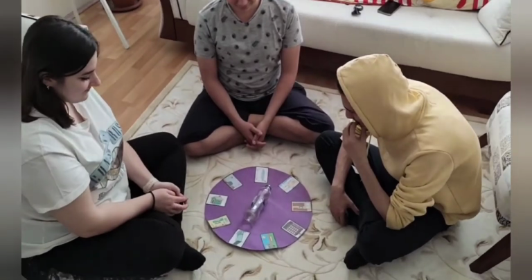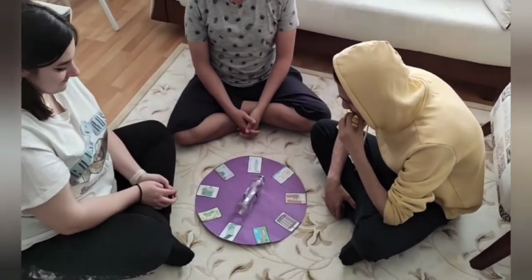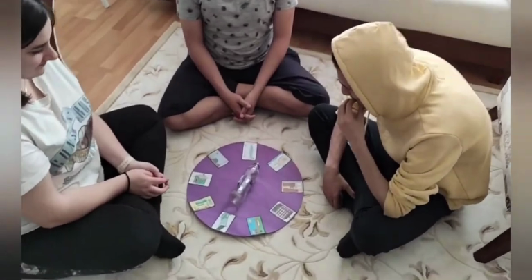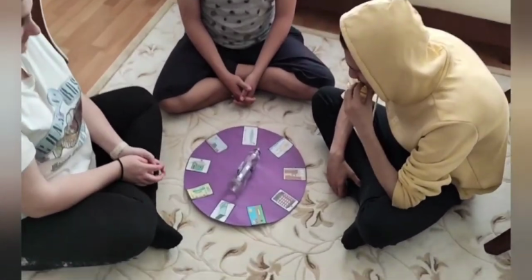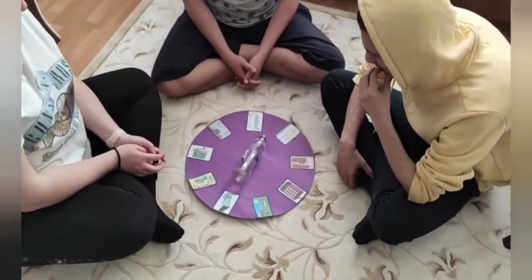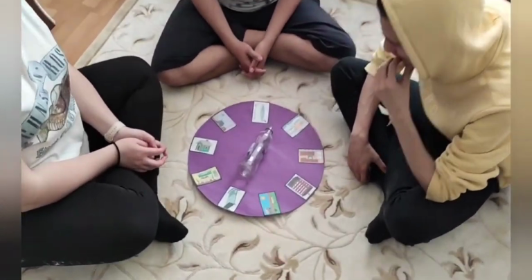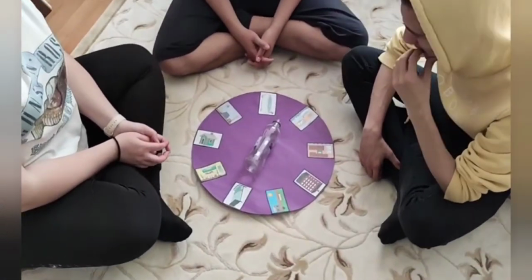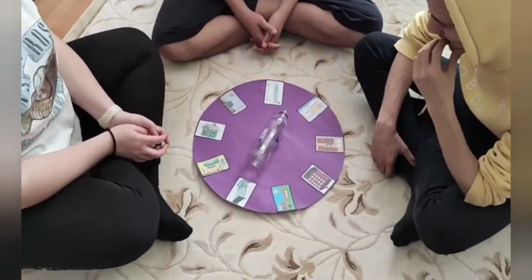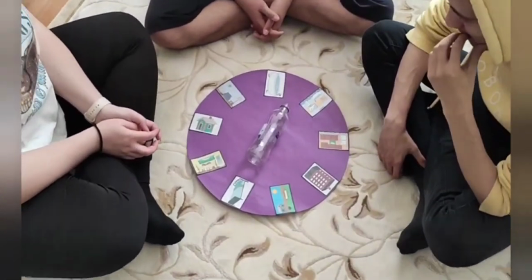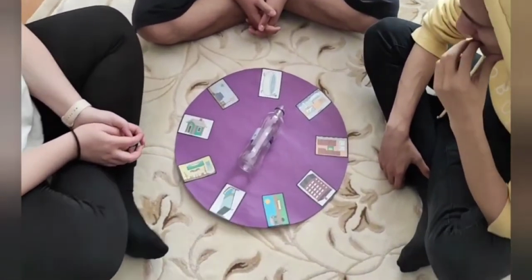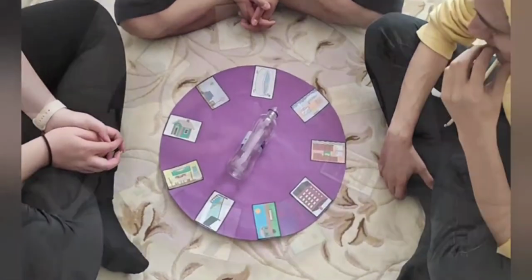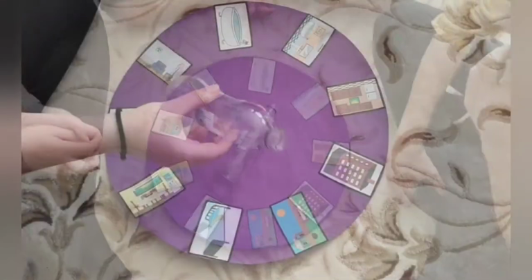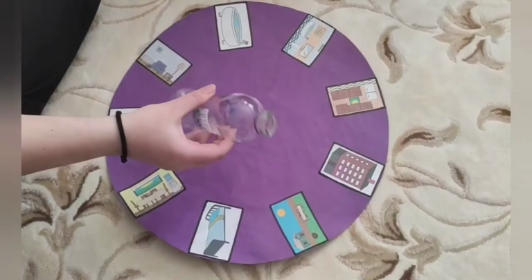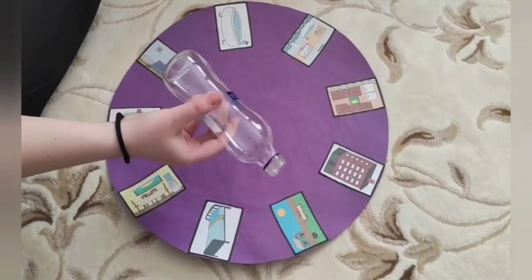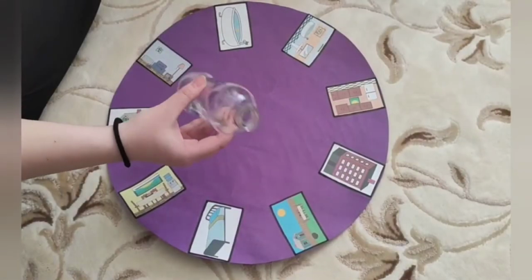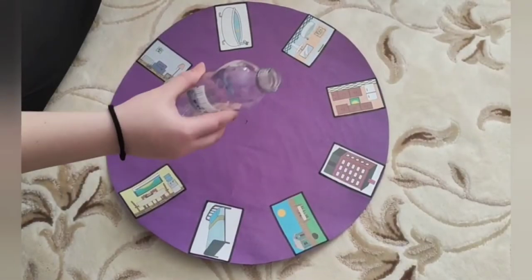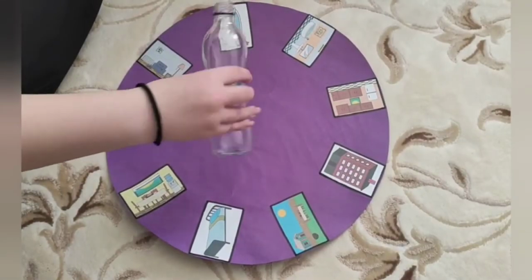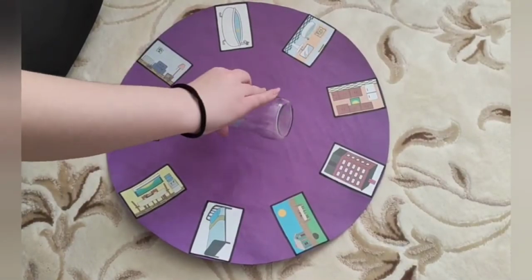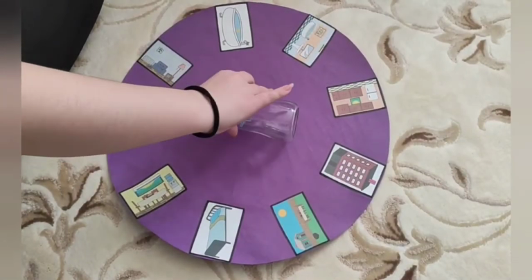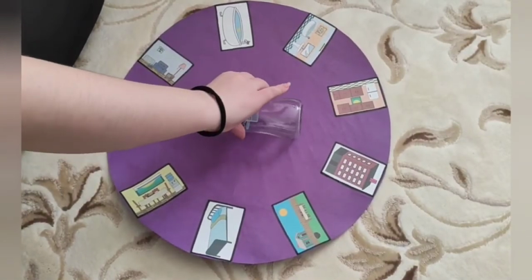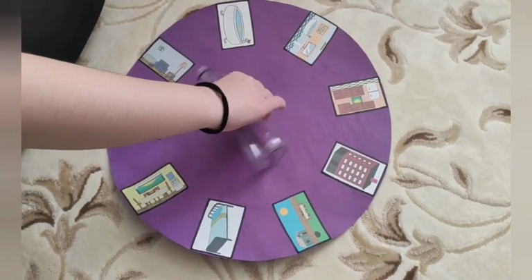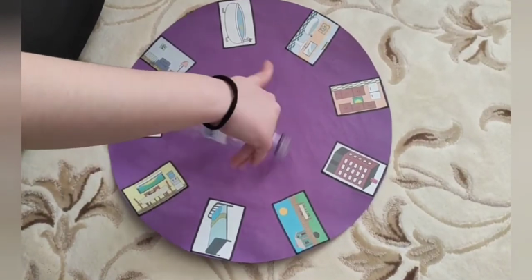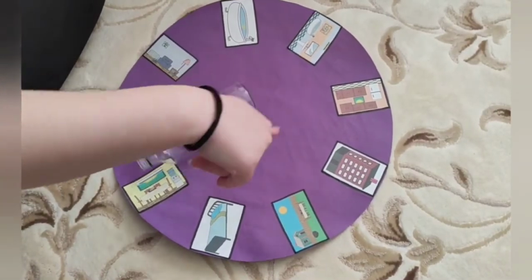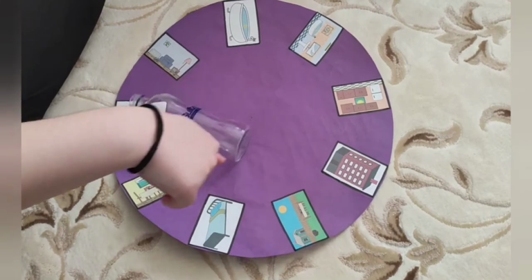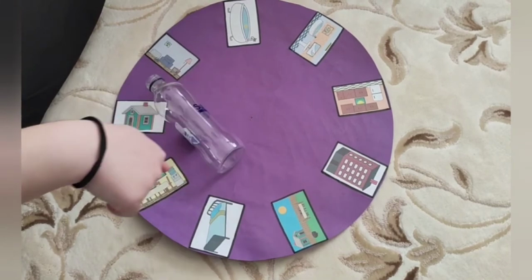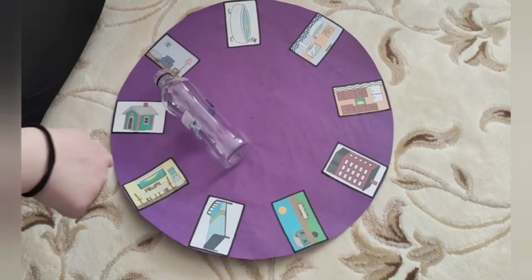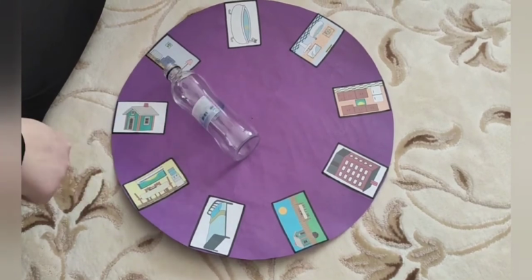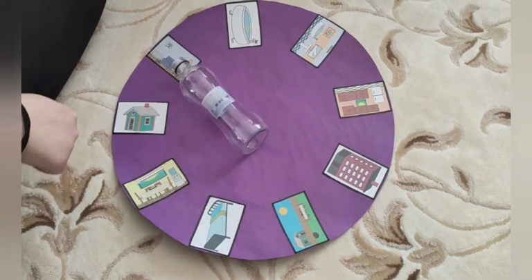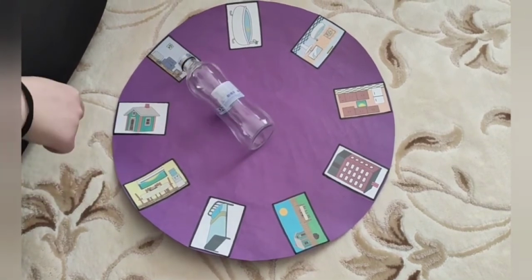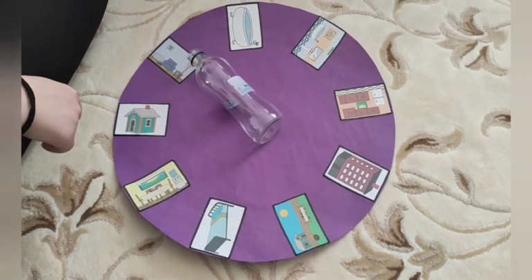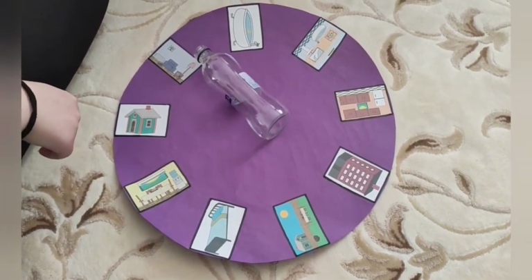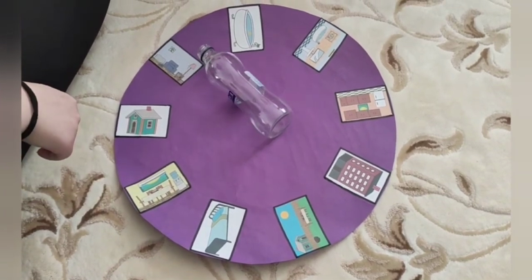This game is quite familiar to all of us. For this game, we need a bottle and the pictures of our words.